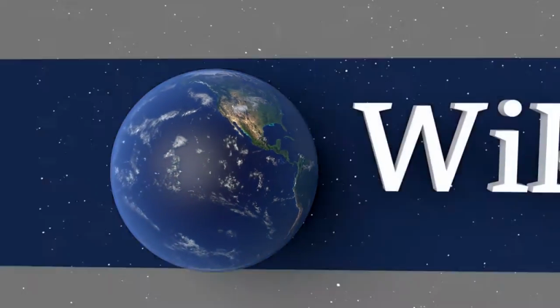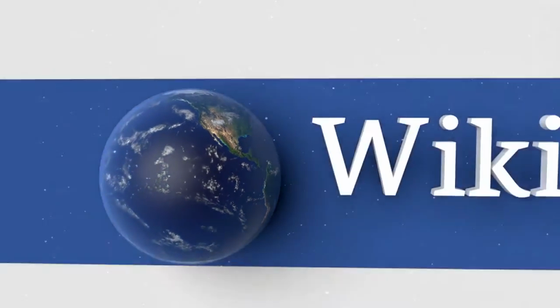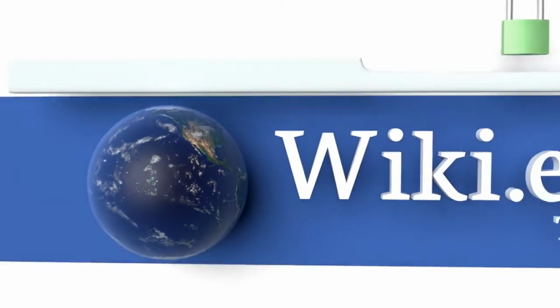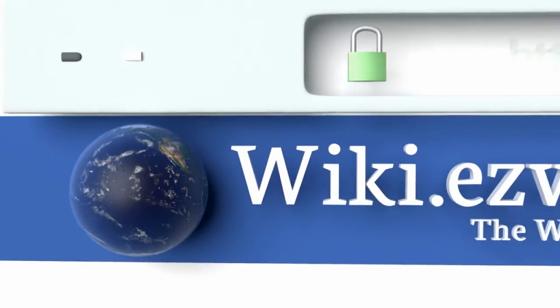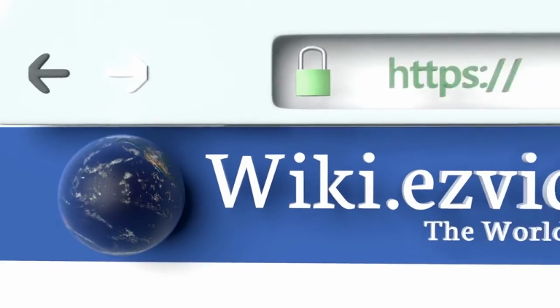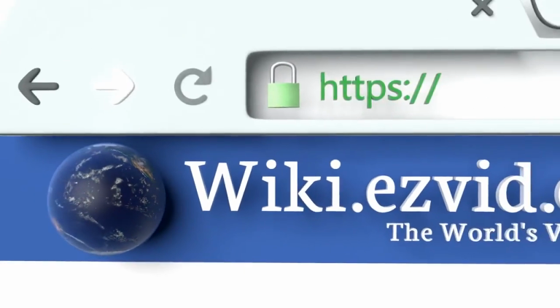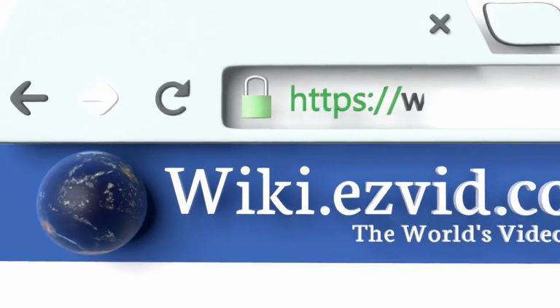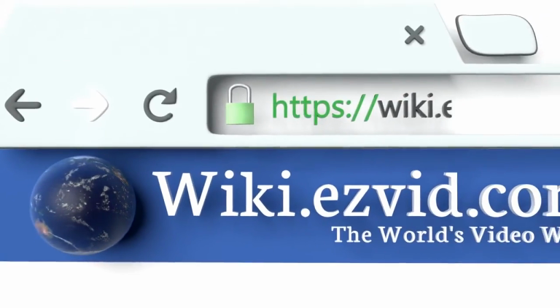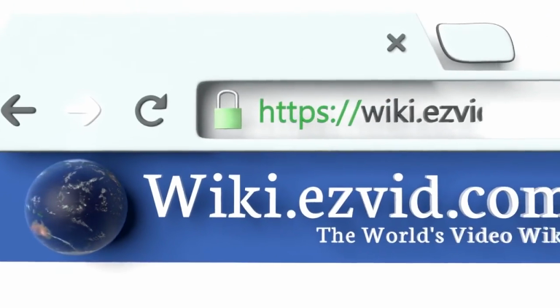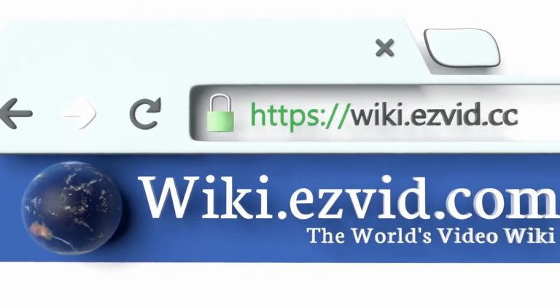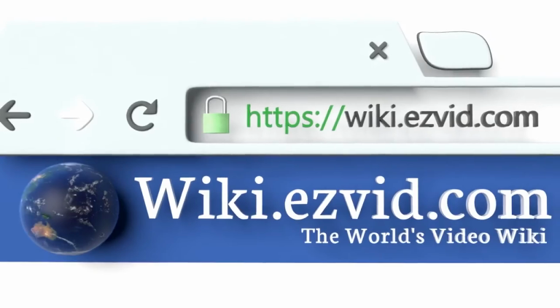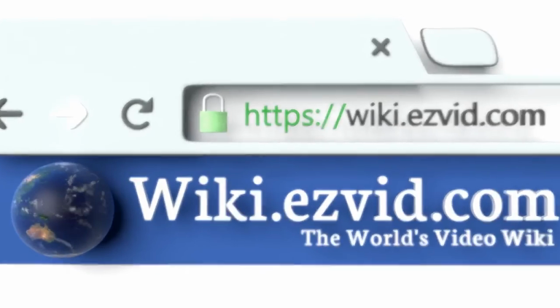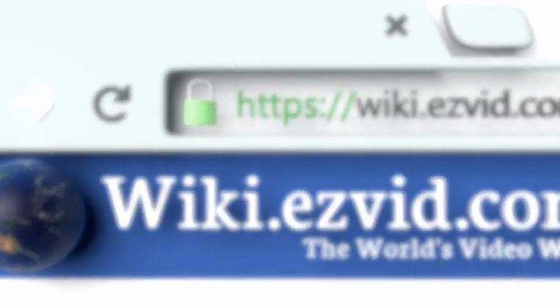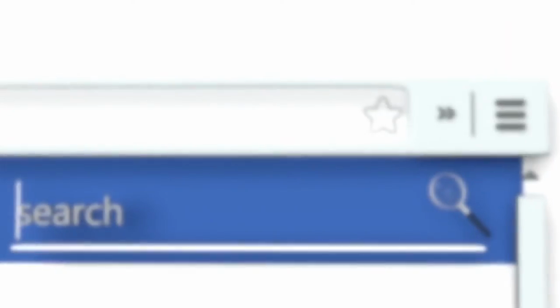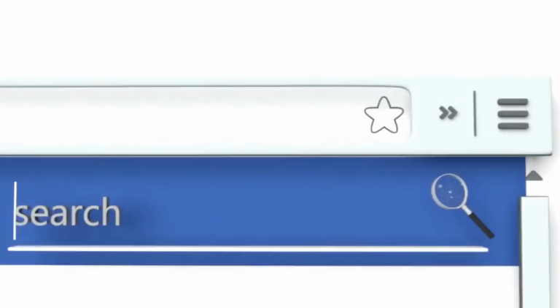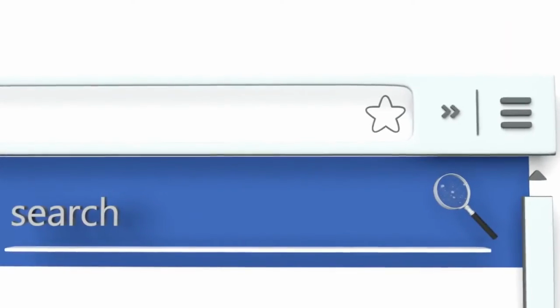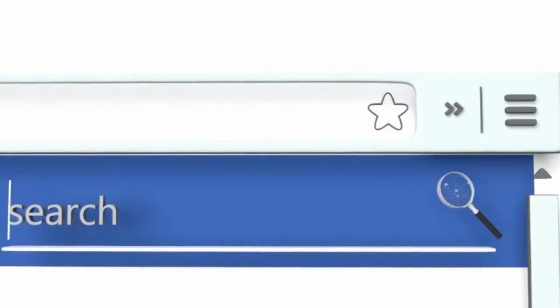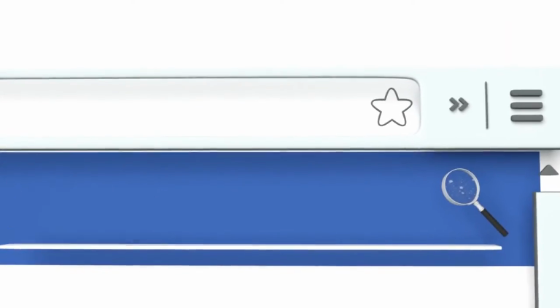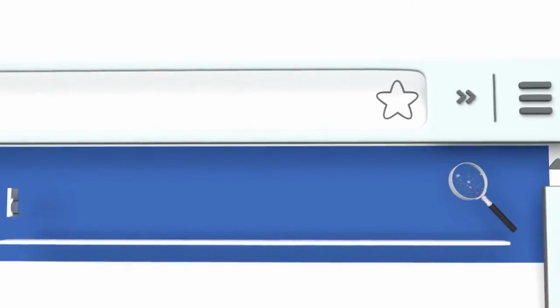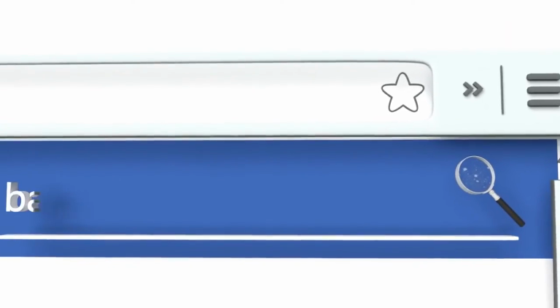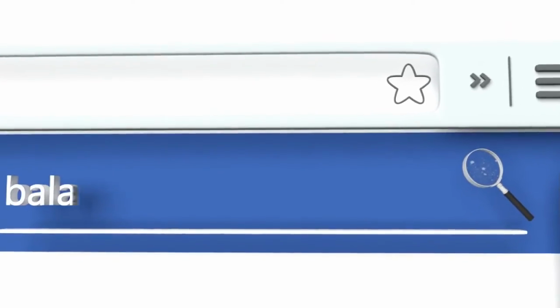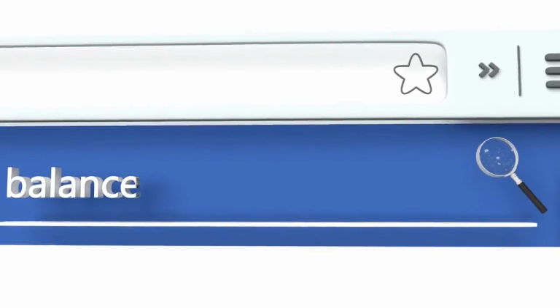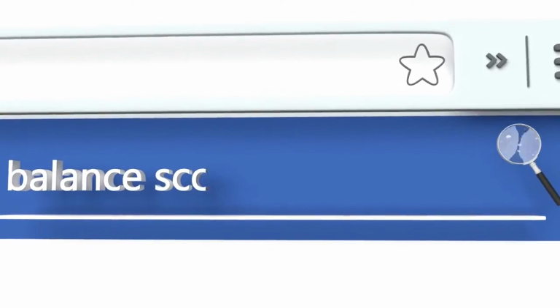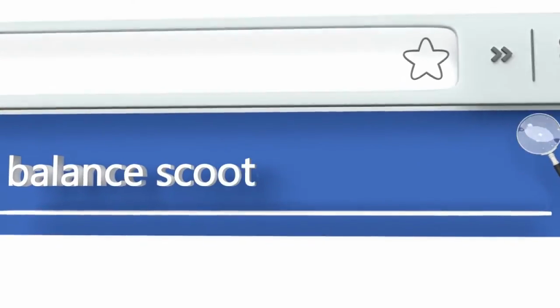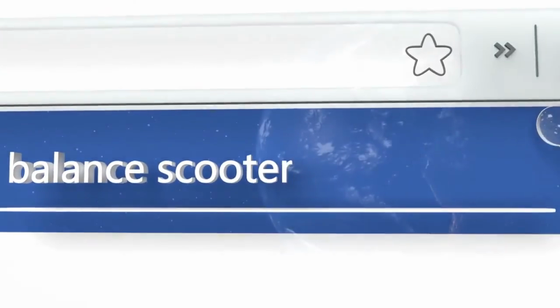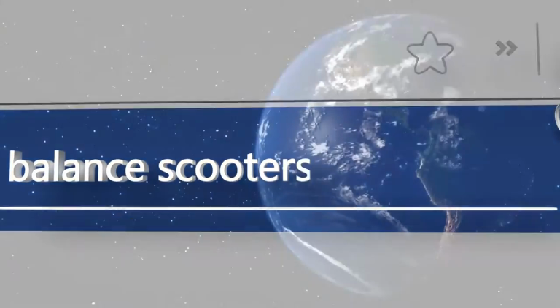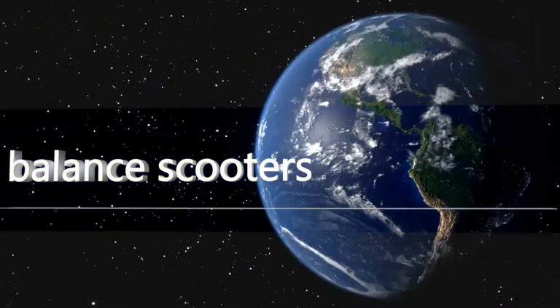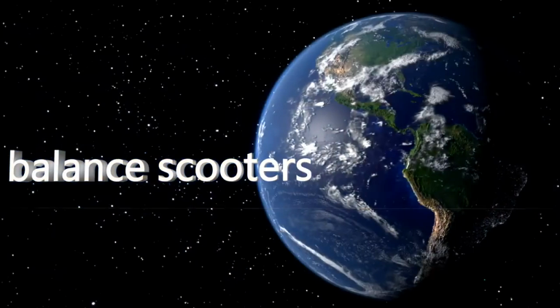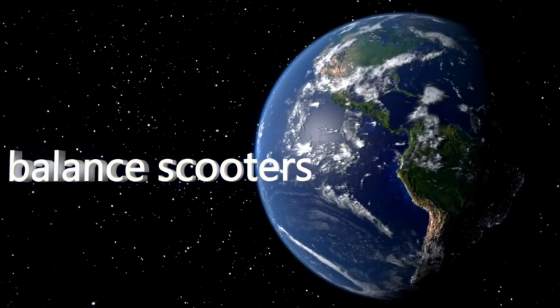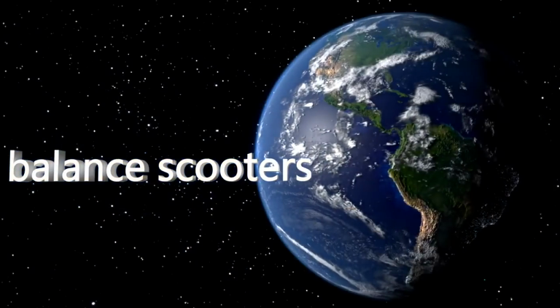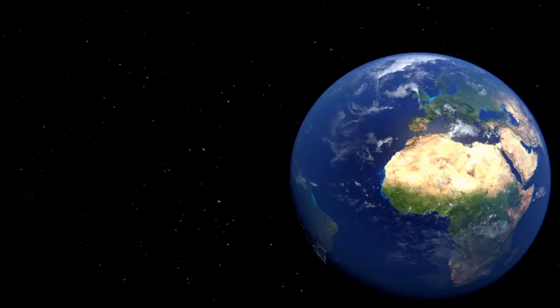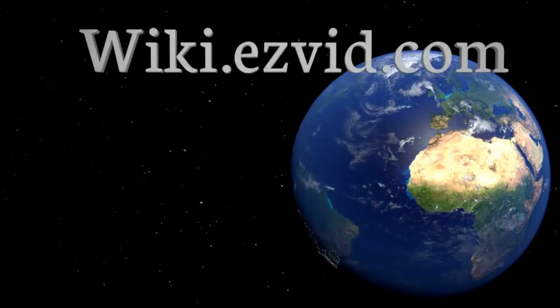To see all of our choices, go to wiki.easybit.com and search for self-balancing scooters, or click beneath this video.